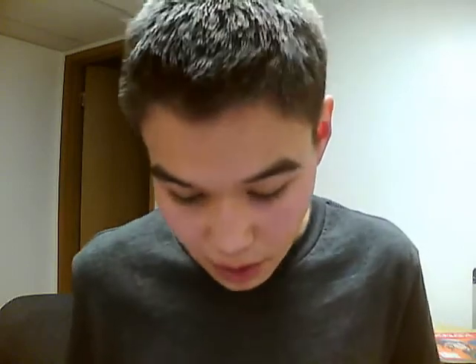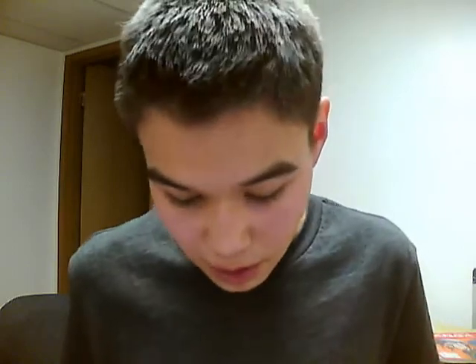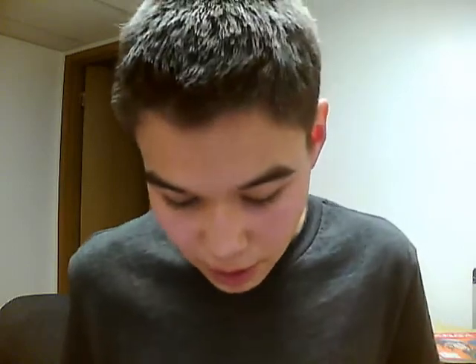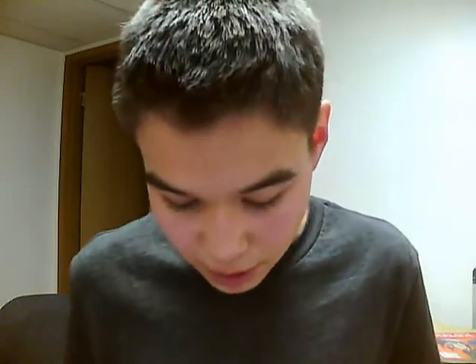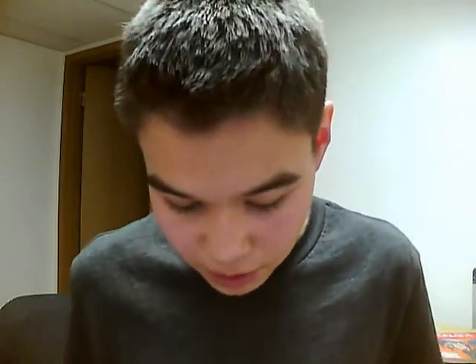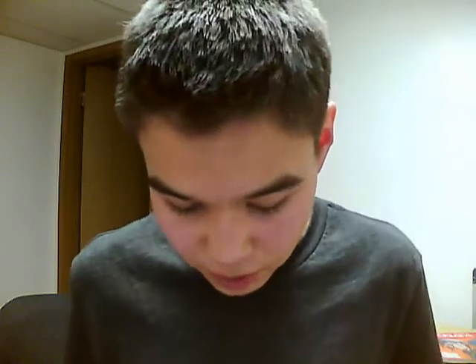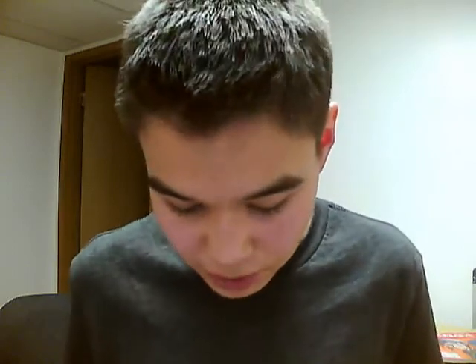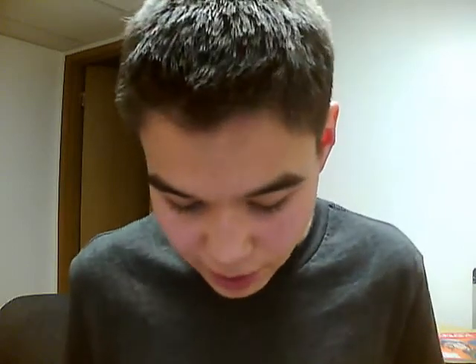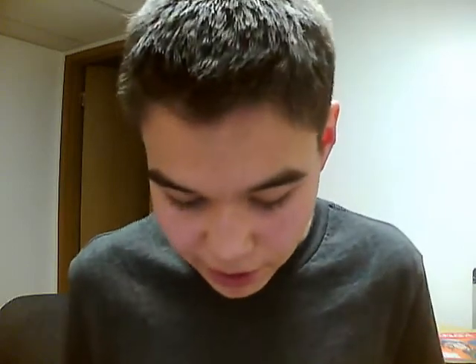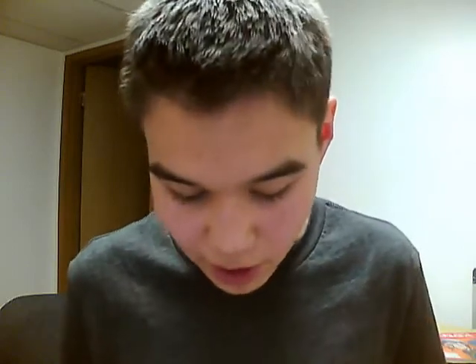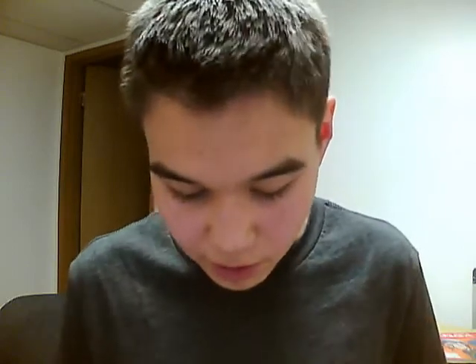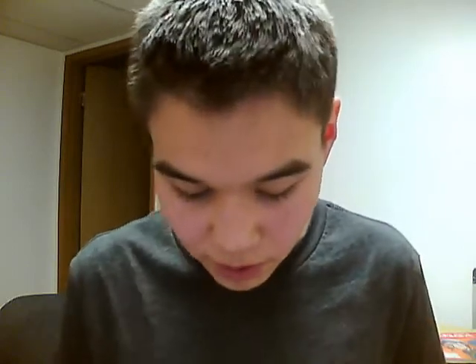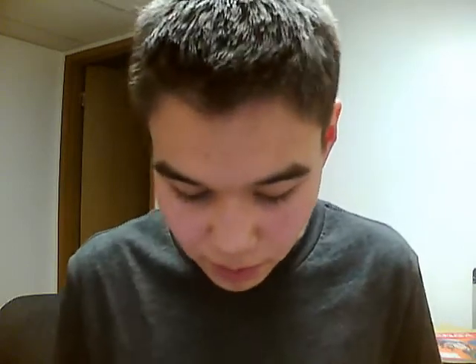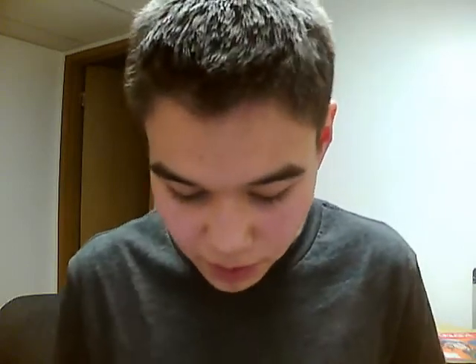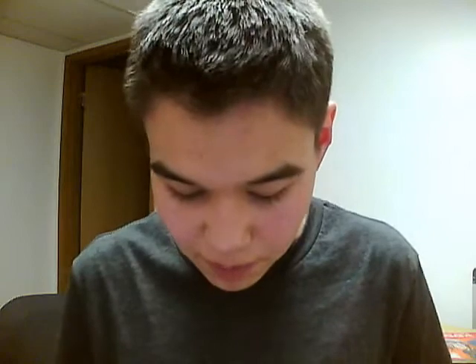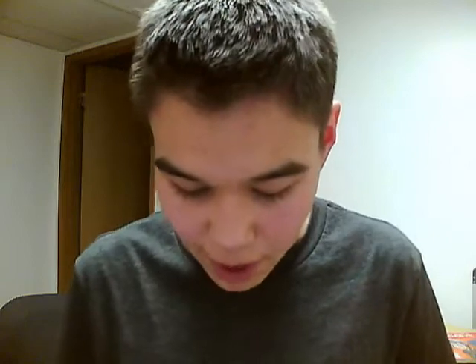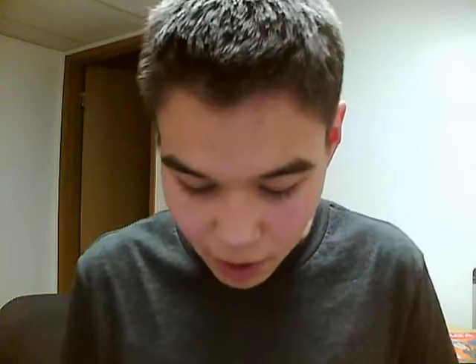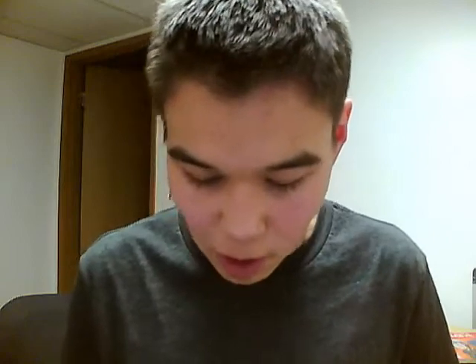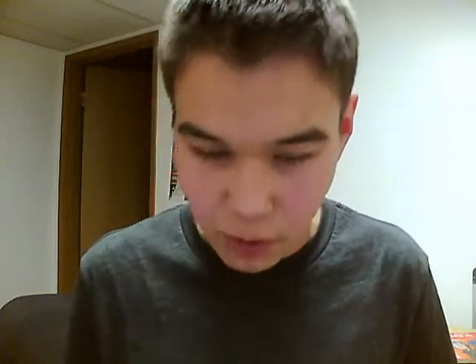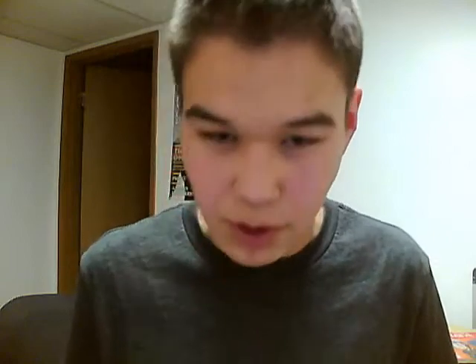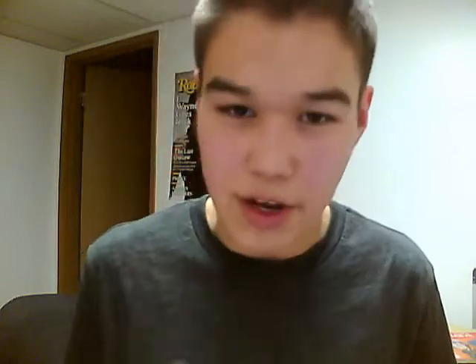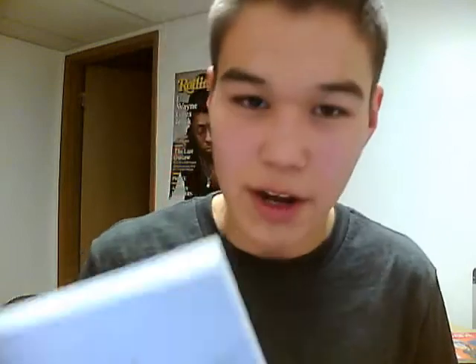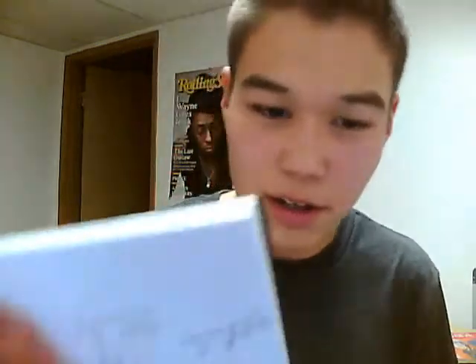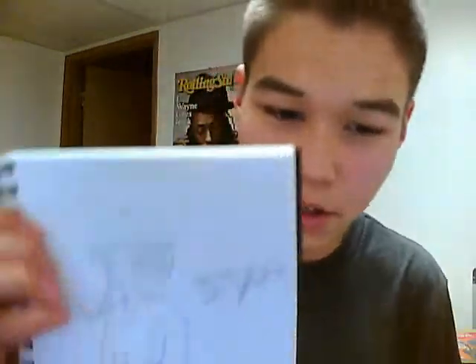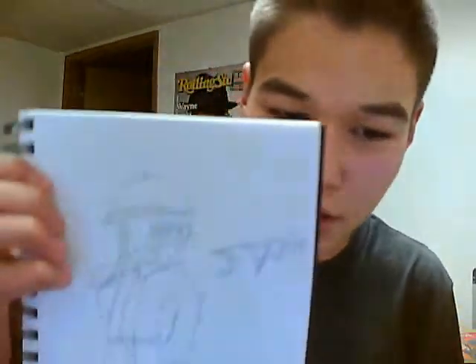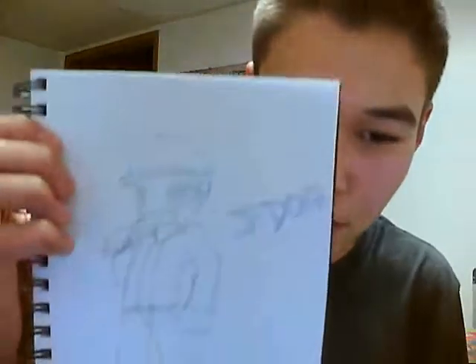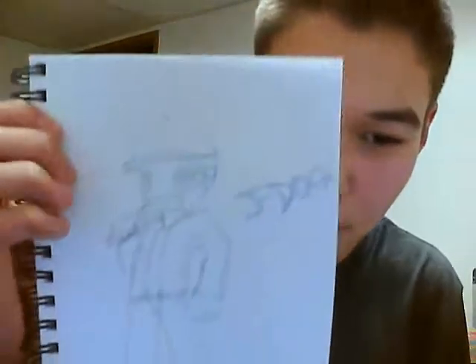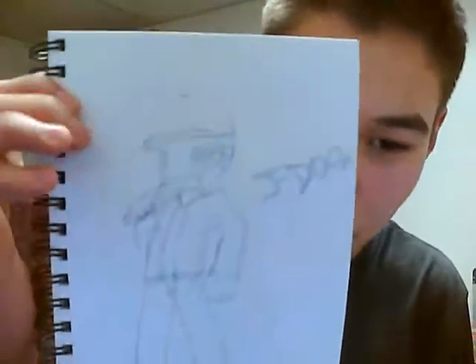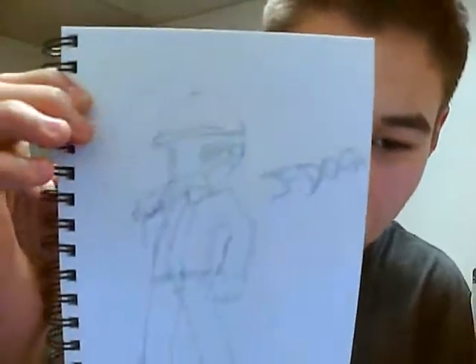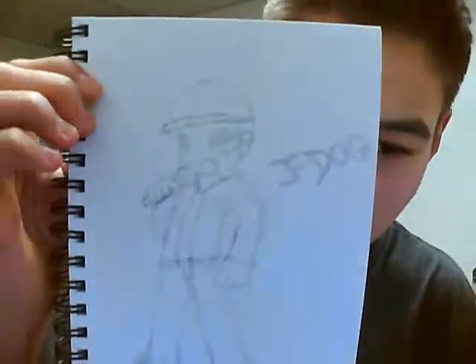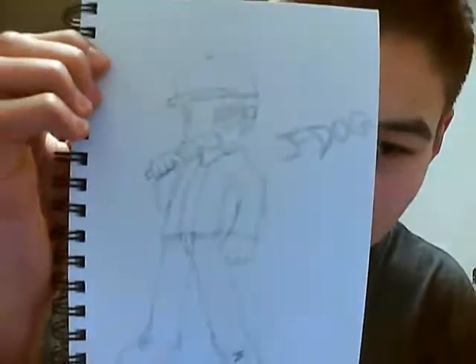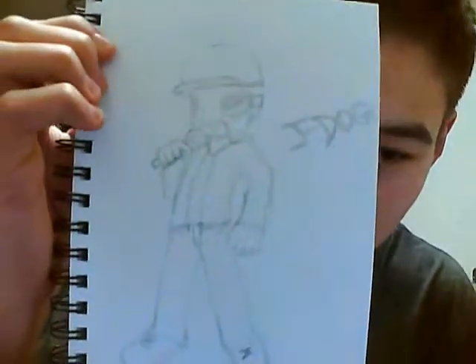Here is J-Dog from the band Hollywood Undead — a chibi version of him.